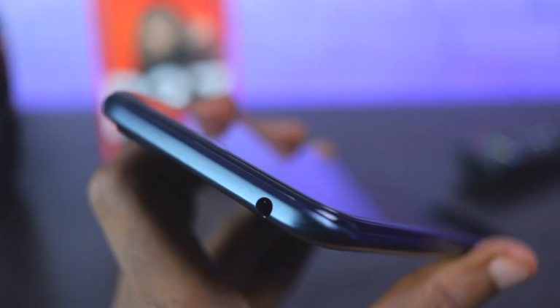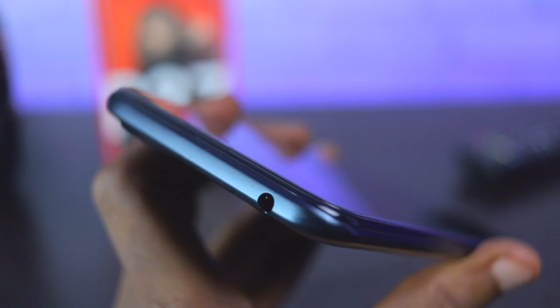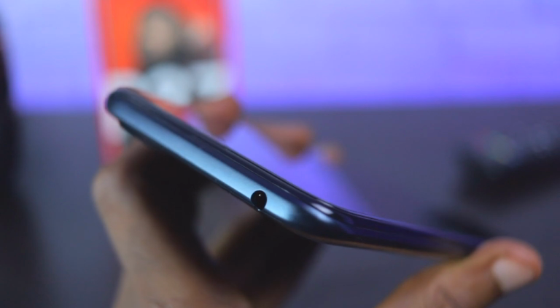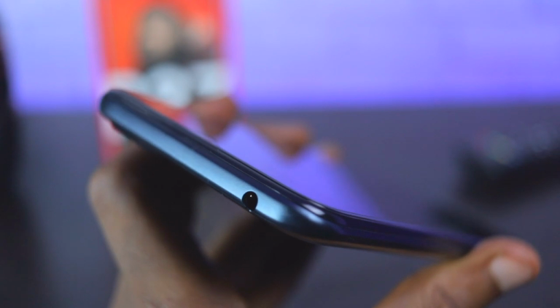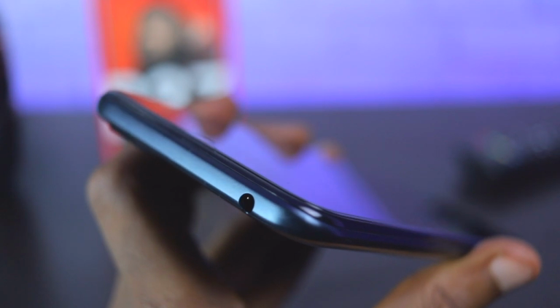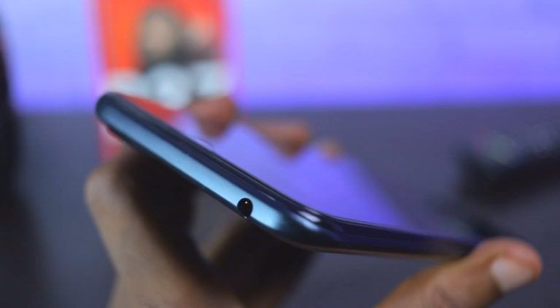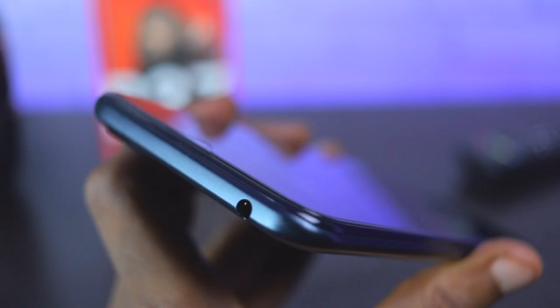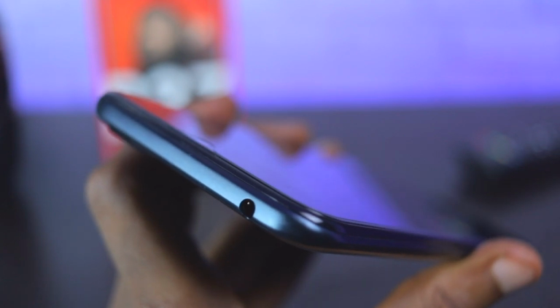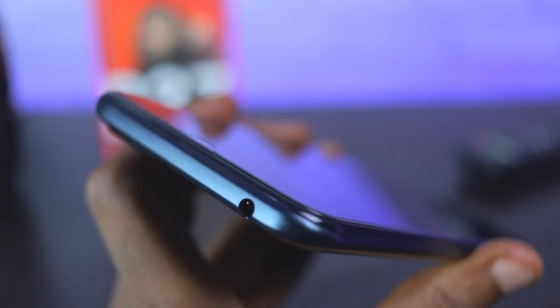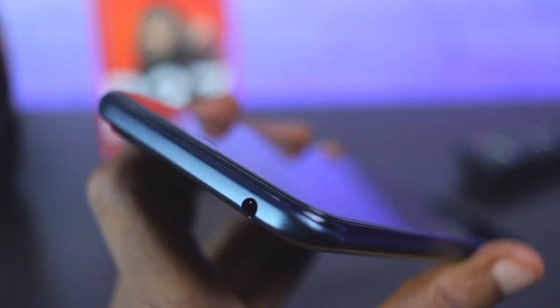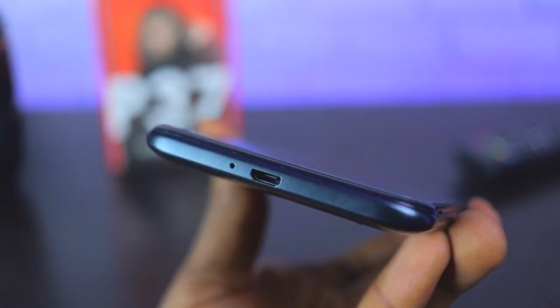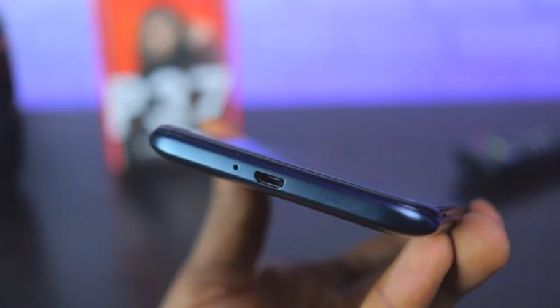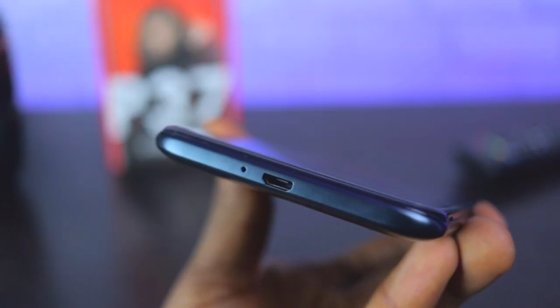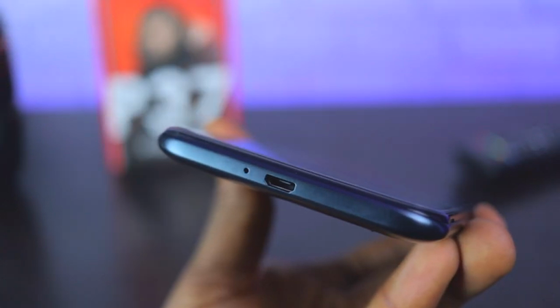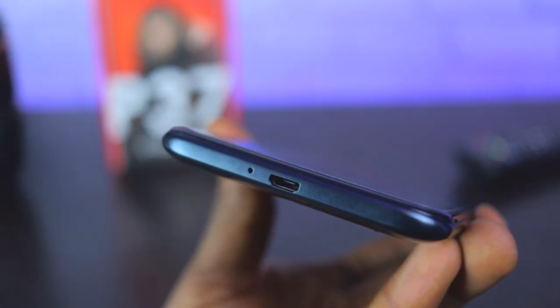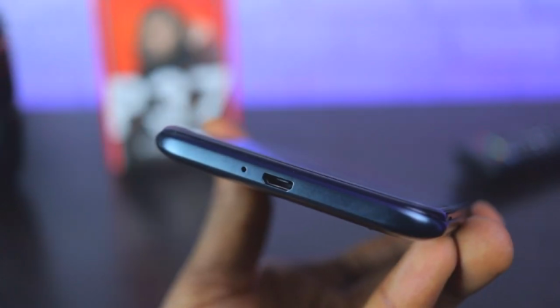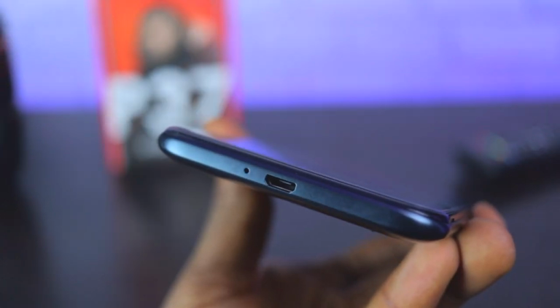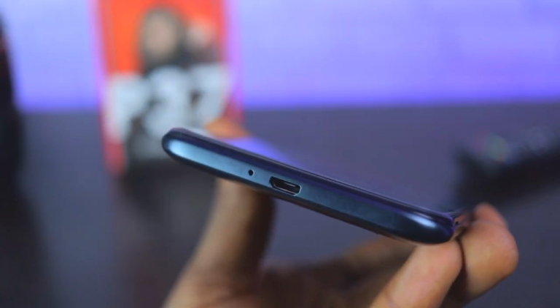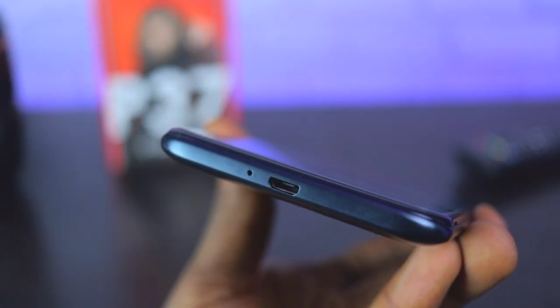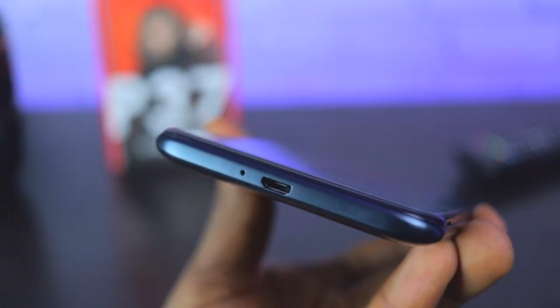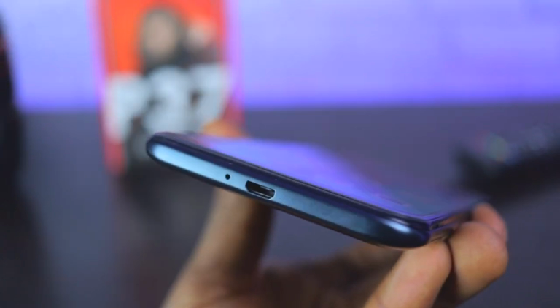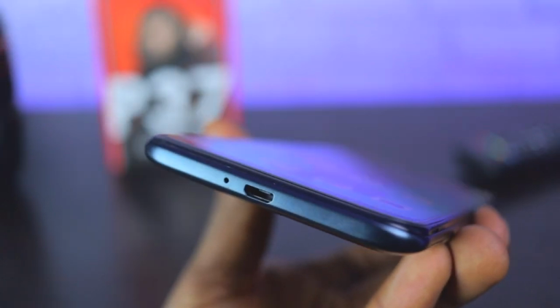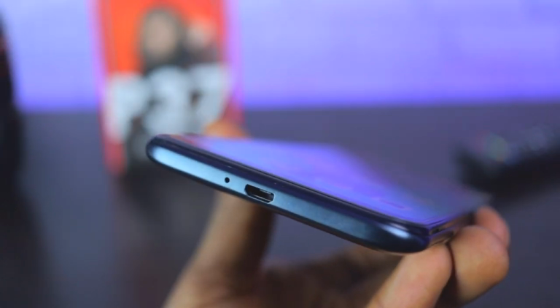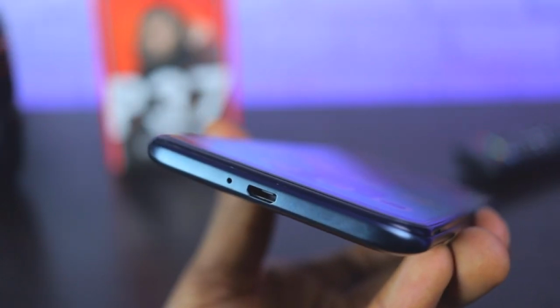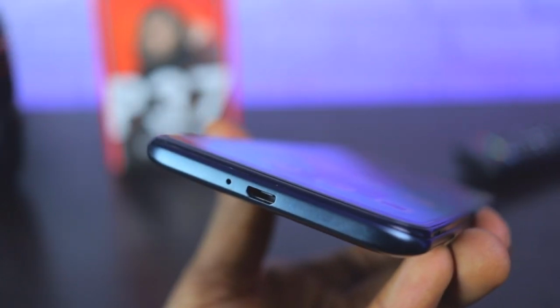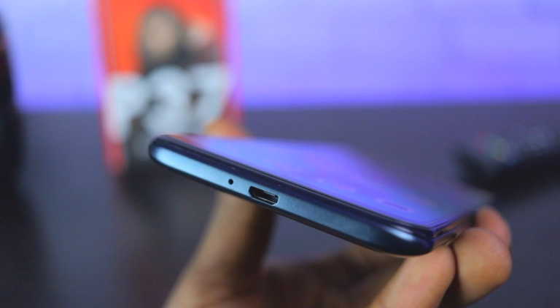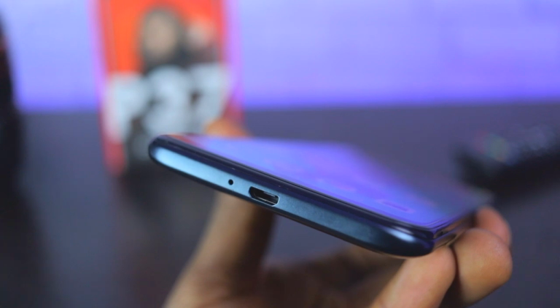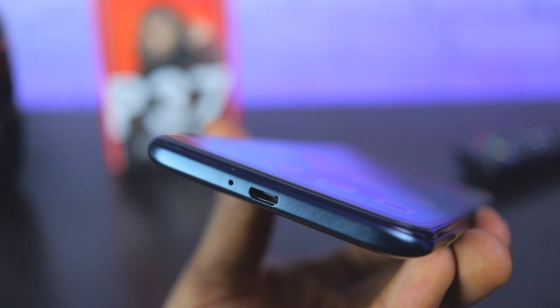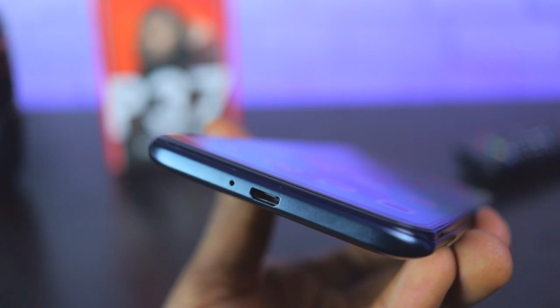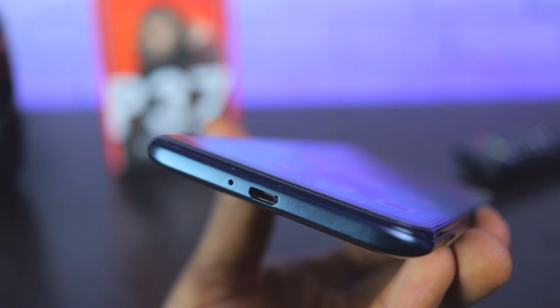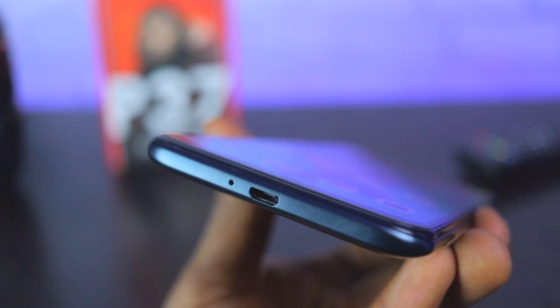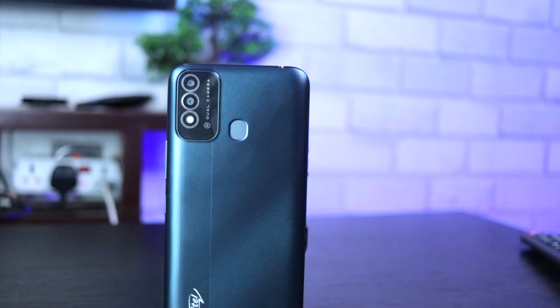The headphone jack is seated at the top. Beneath the device, you will find a microphone and USB port for charging and file transfer.